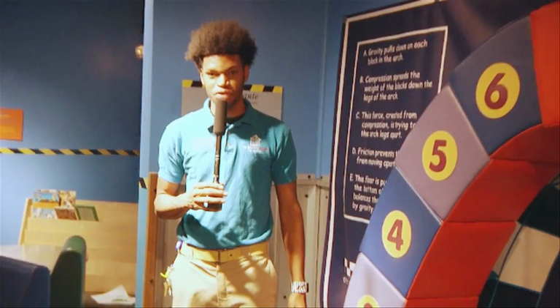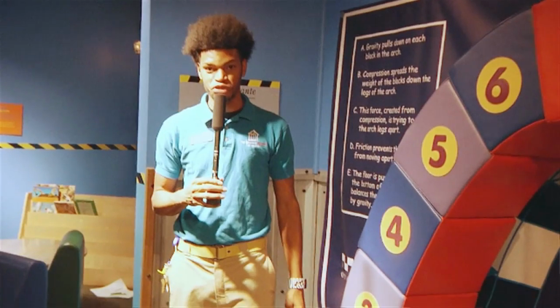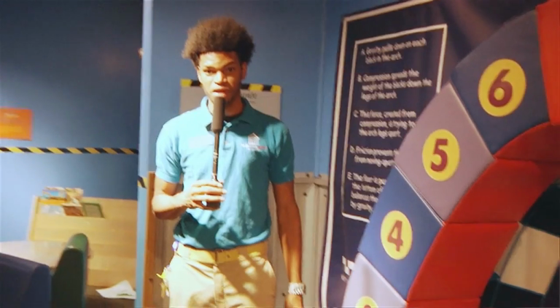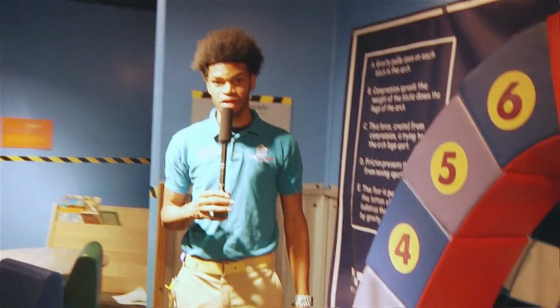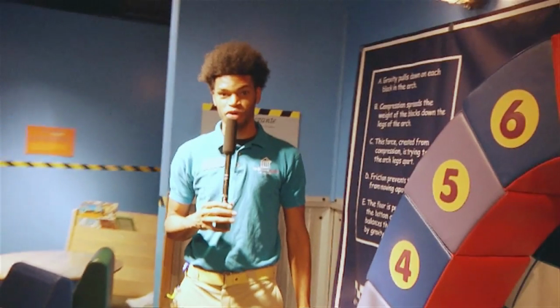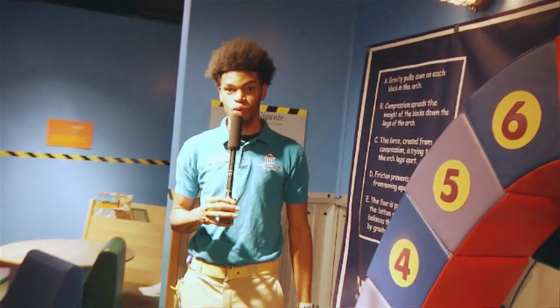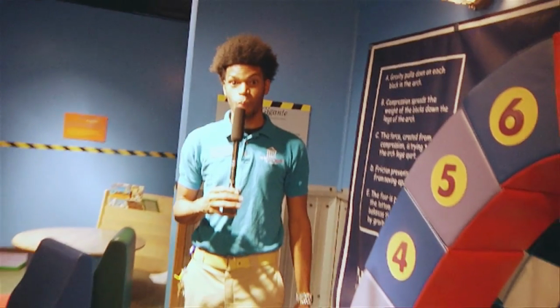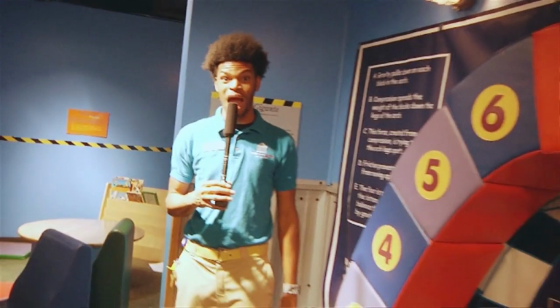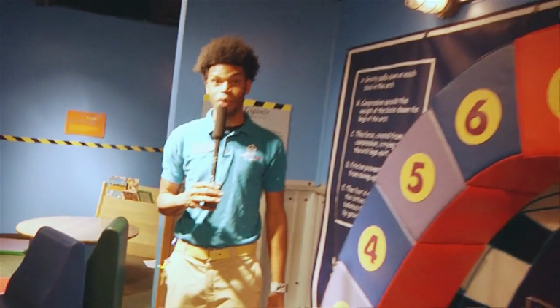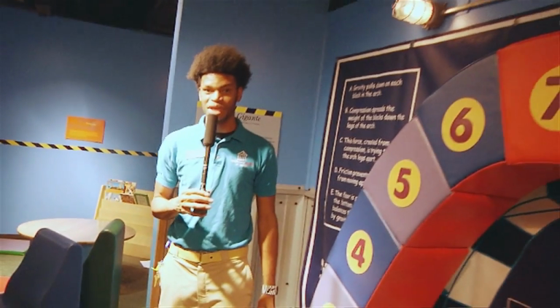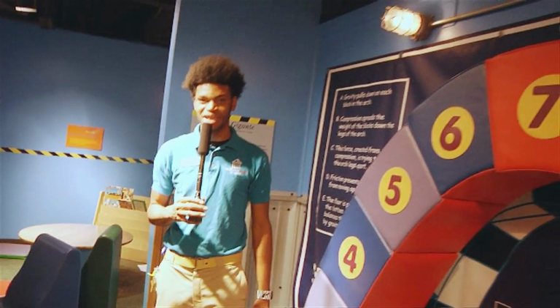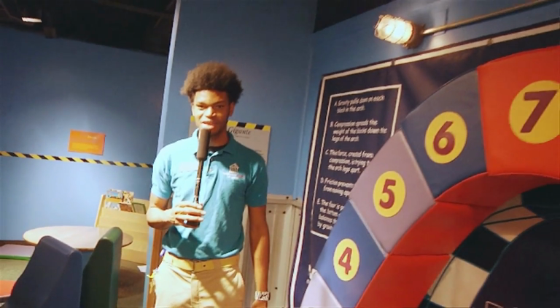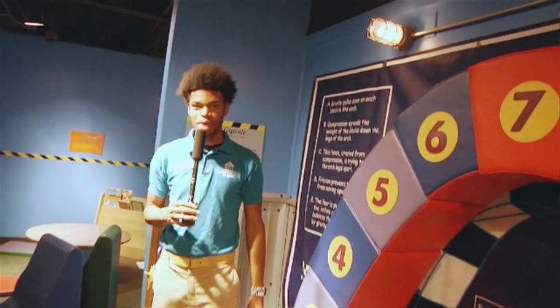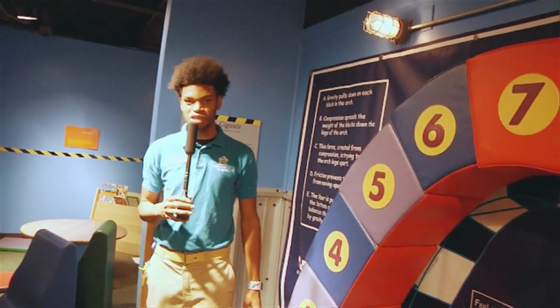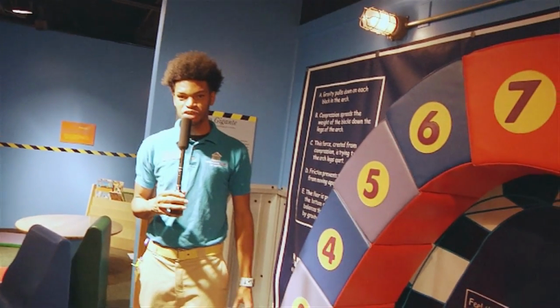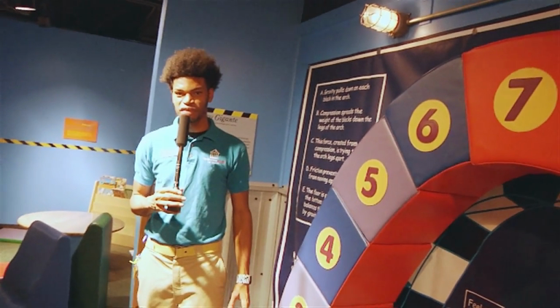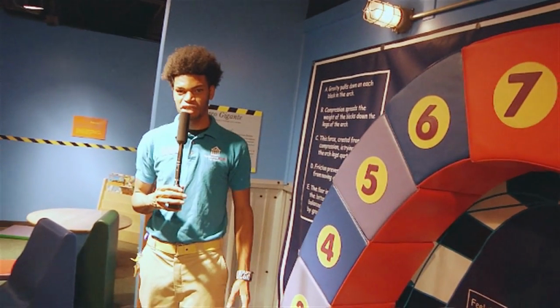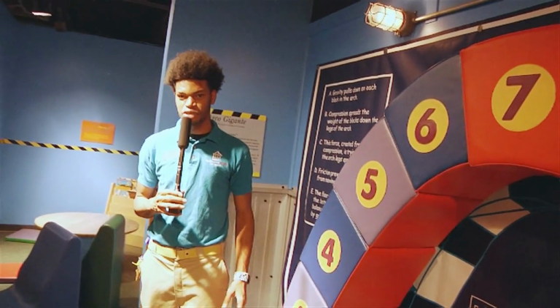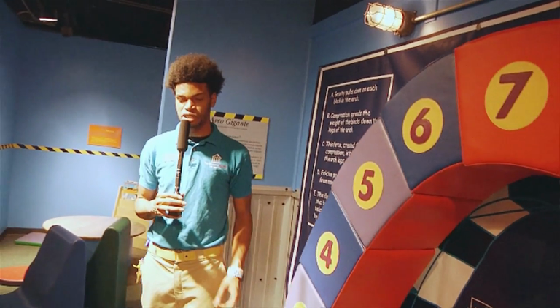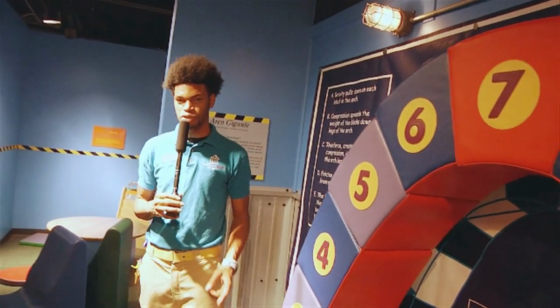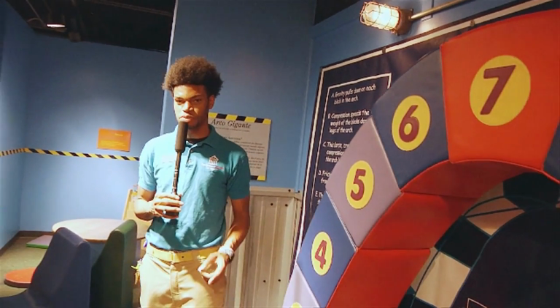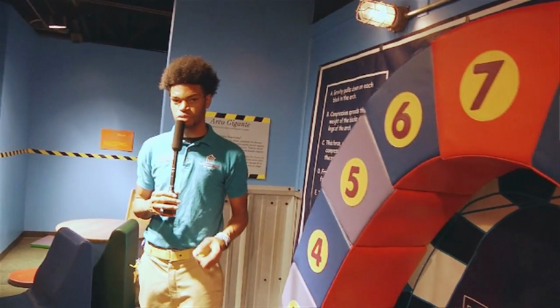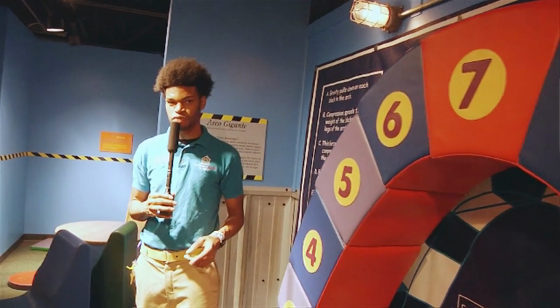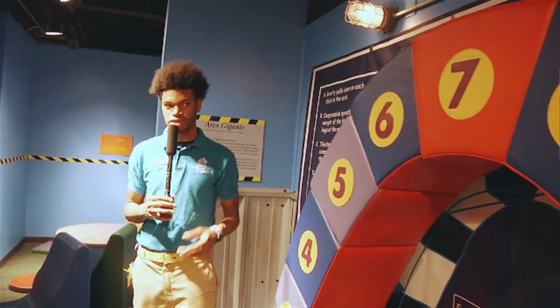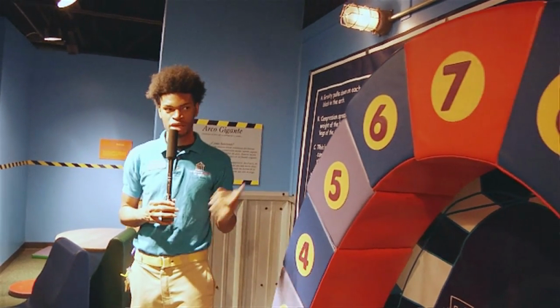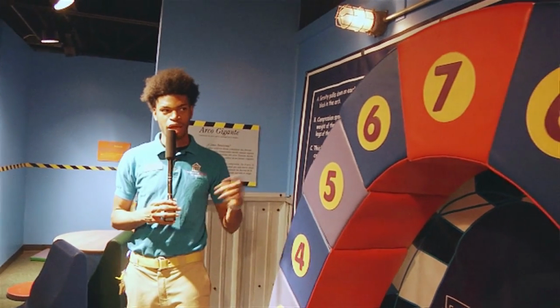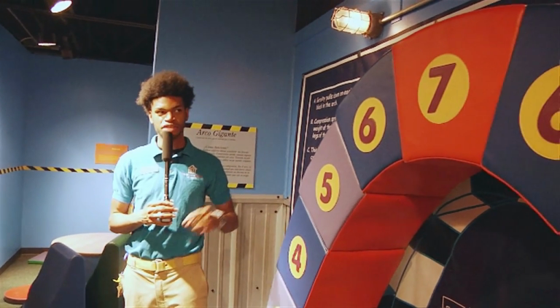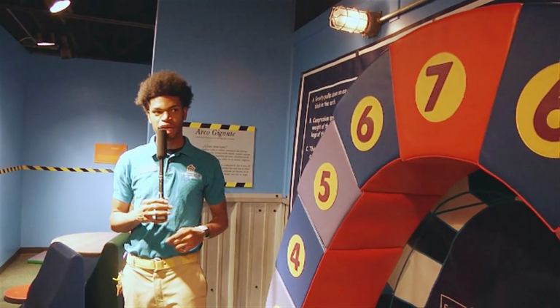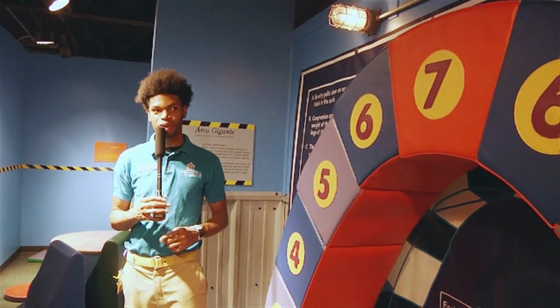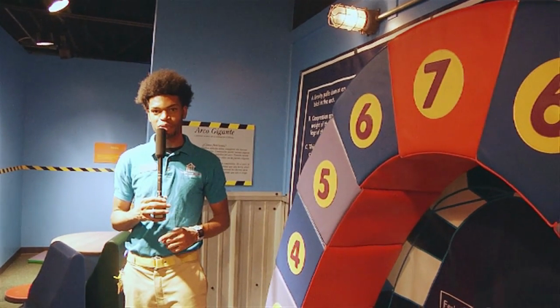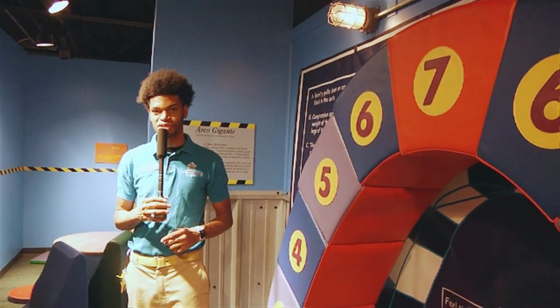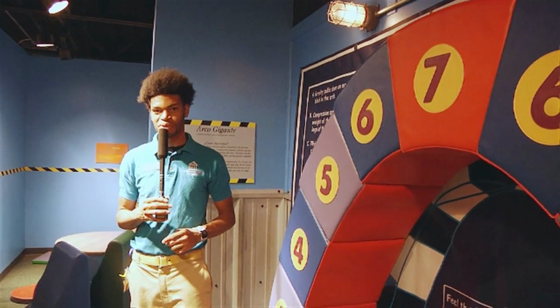This has been another Wowee! Be sure to visit us here at the Children's Museum of Houston and check out our Building Zone.